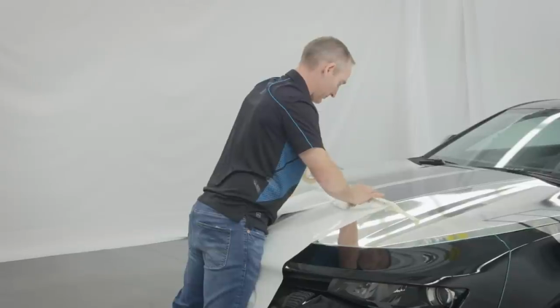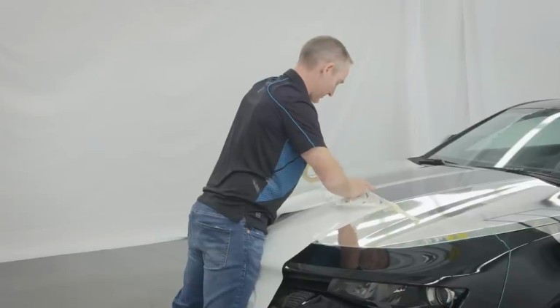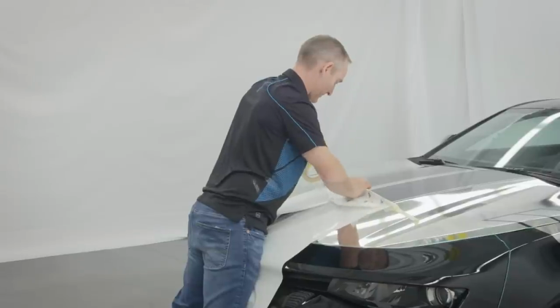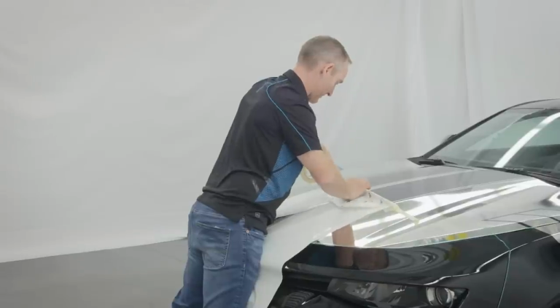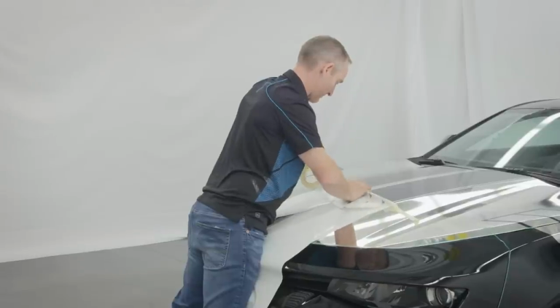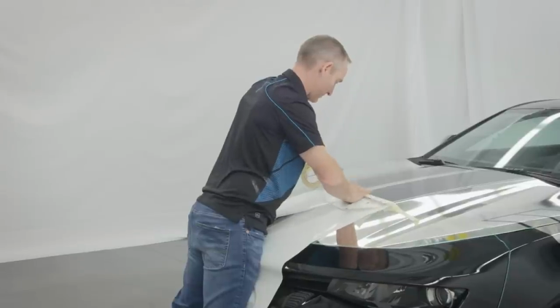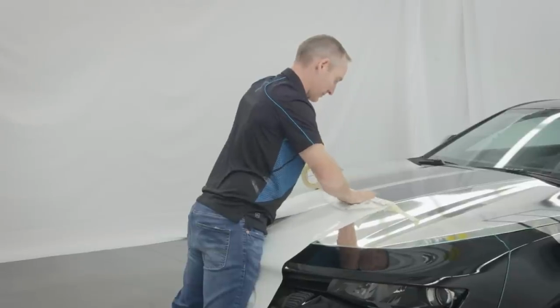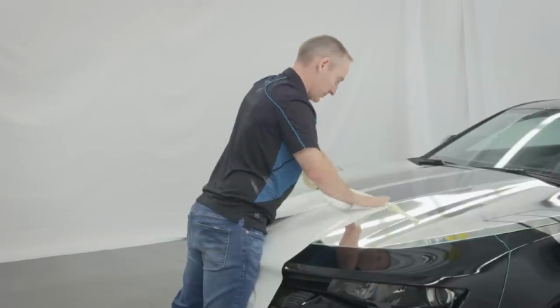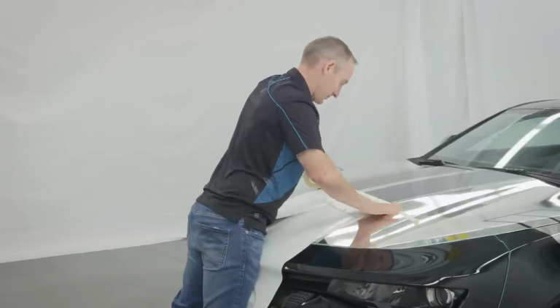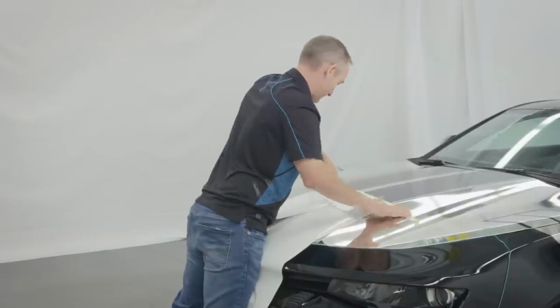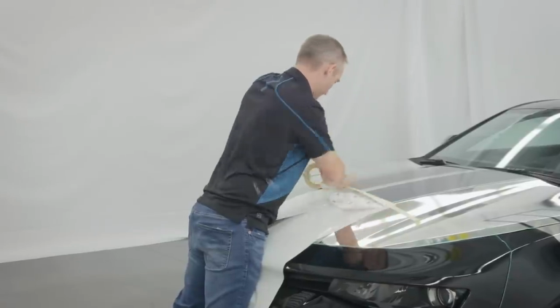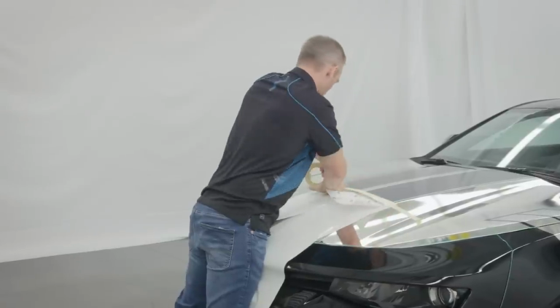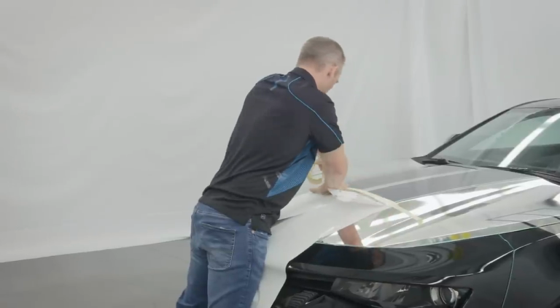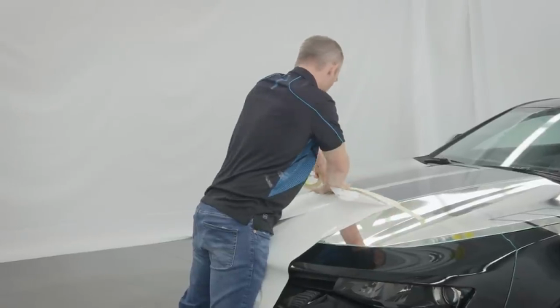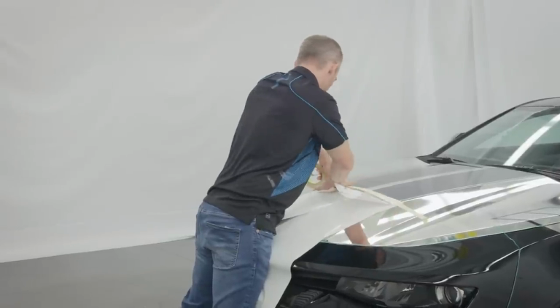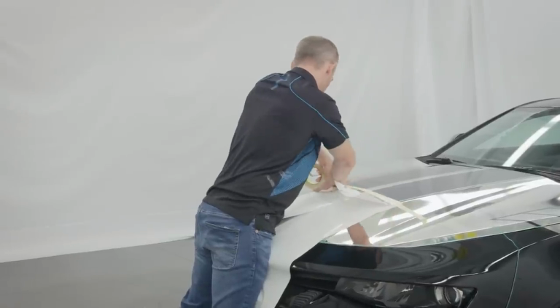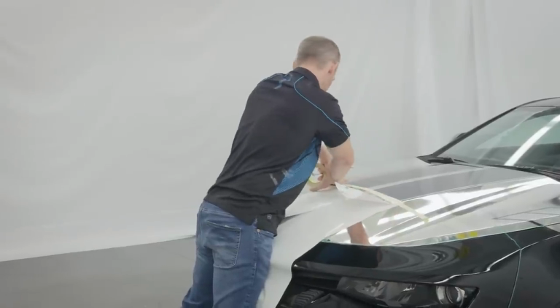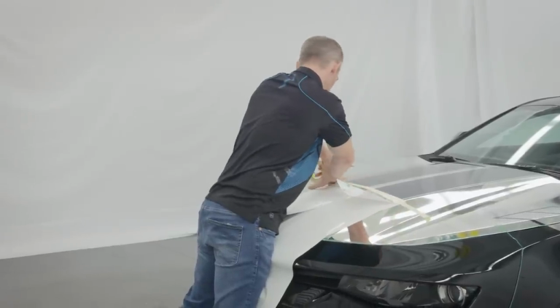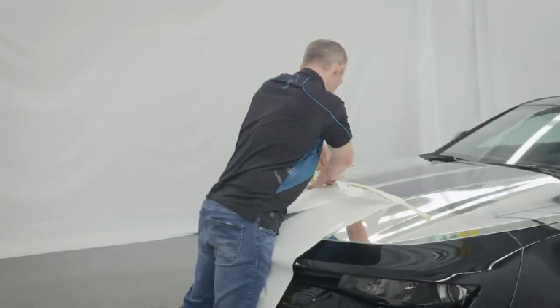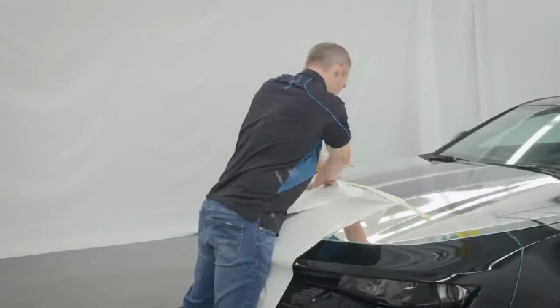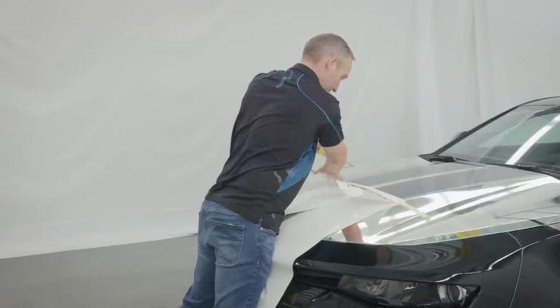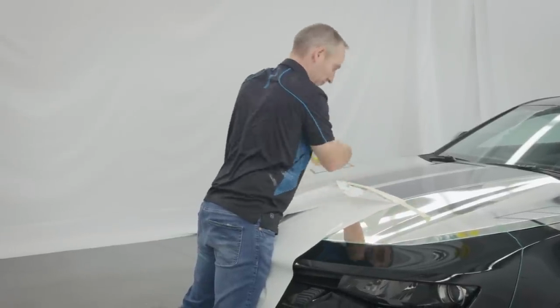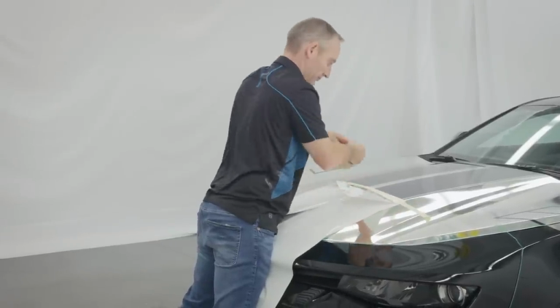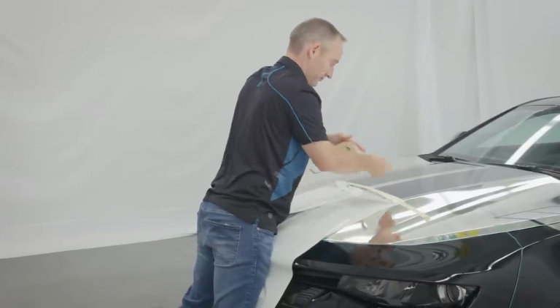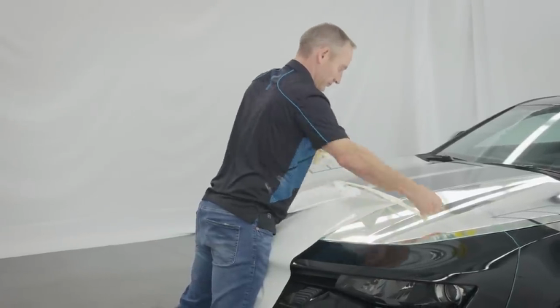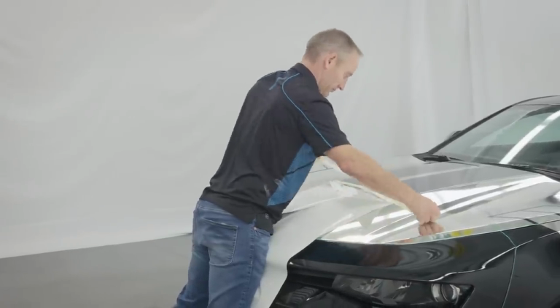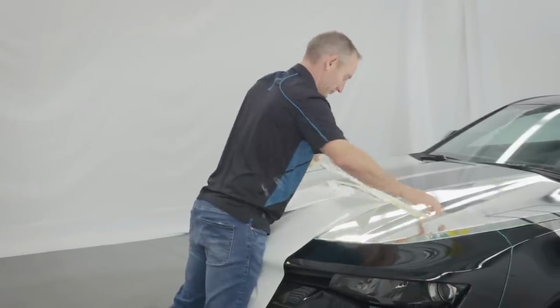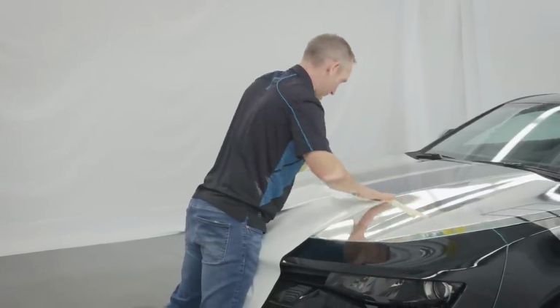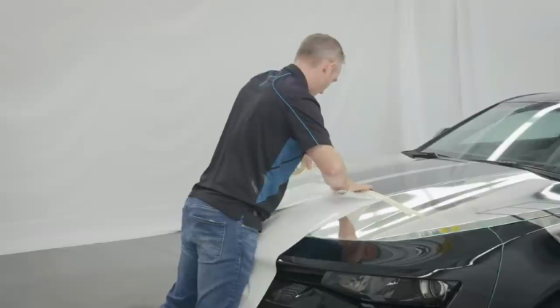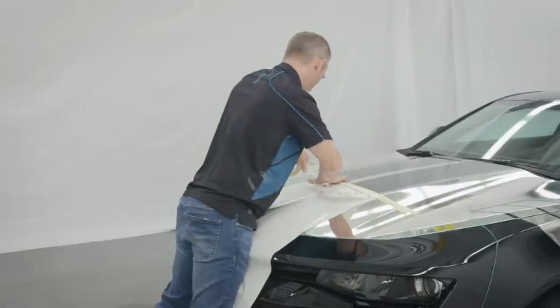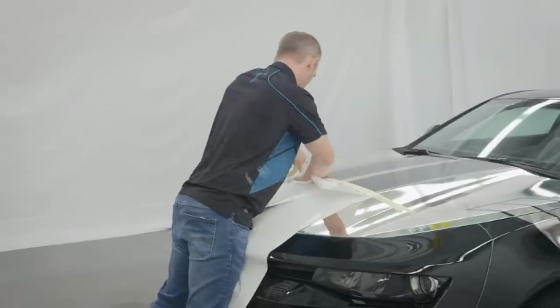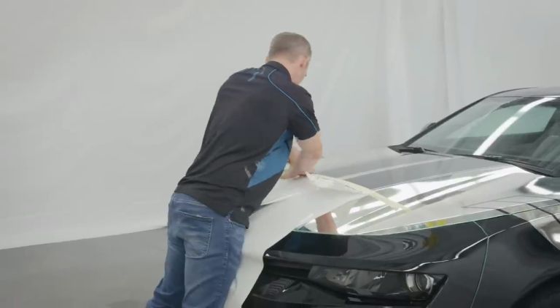Tape excess liner in place over the middle of the bumper. This will prevent adhesive rollover and the formation of glue lines during the wrapping process.